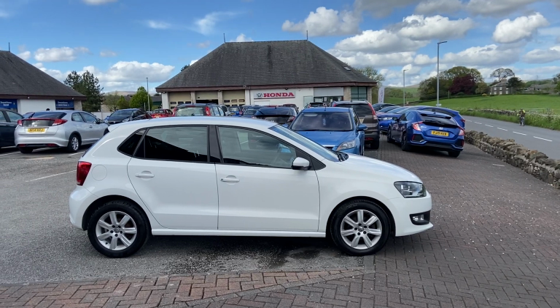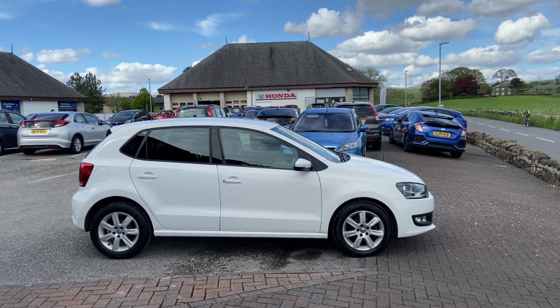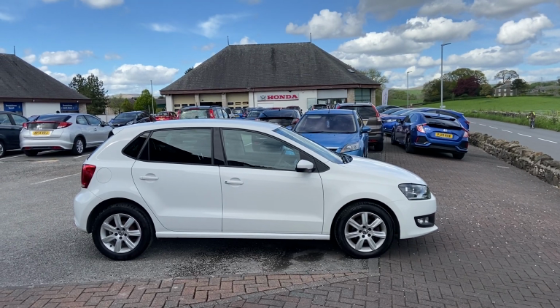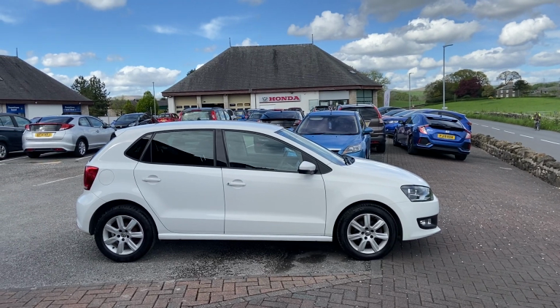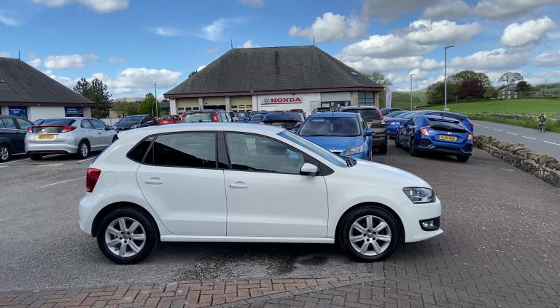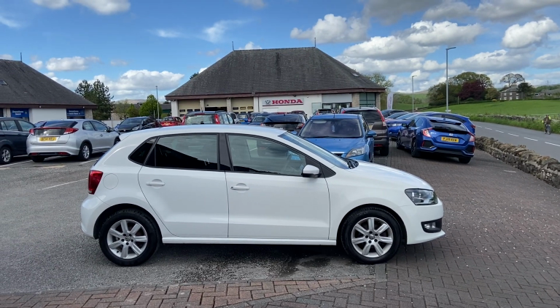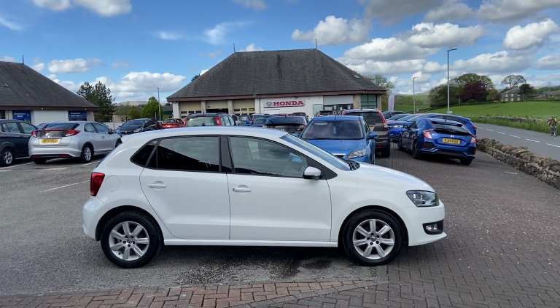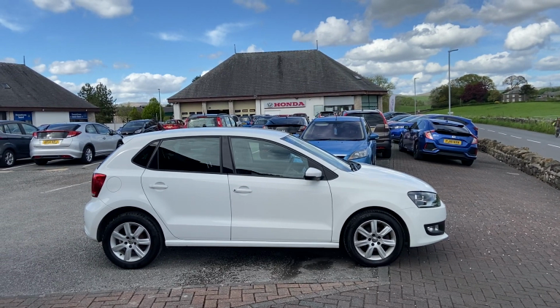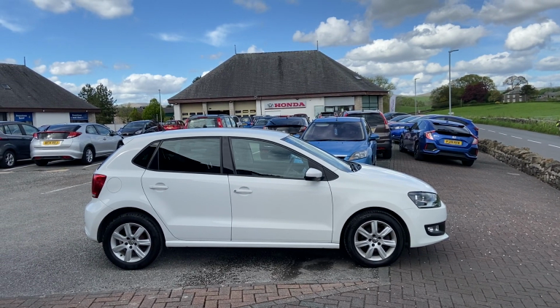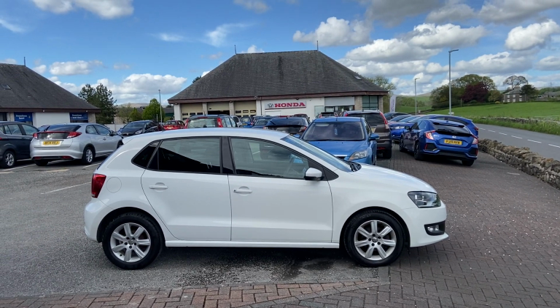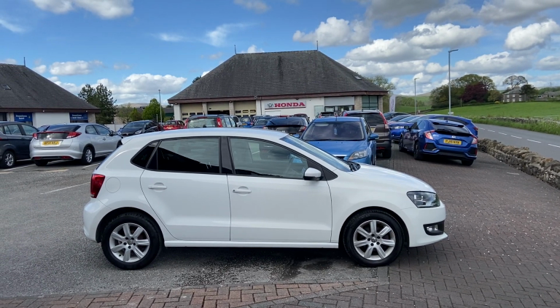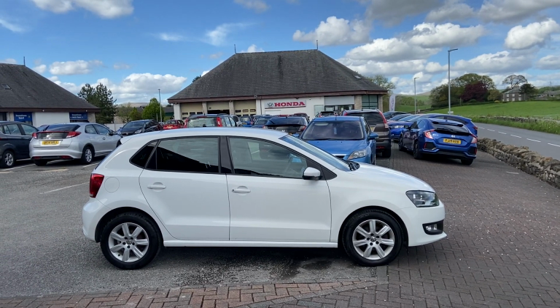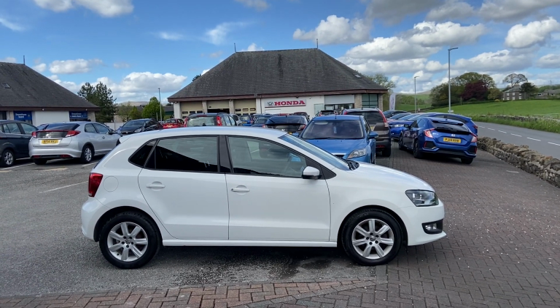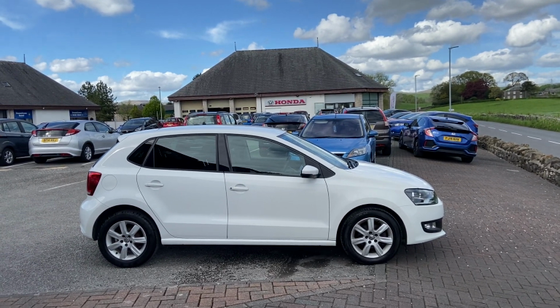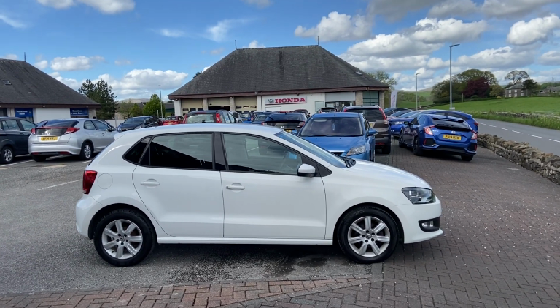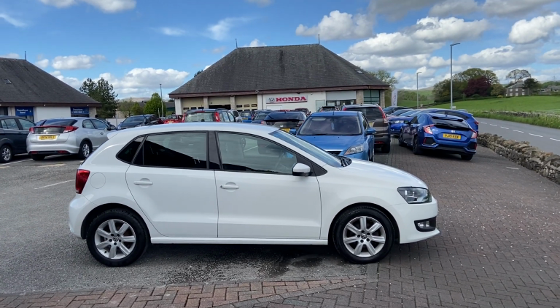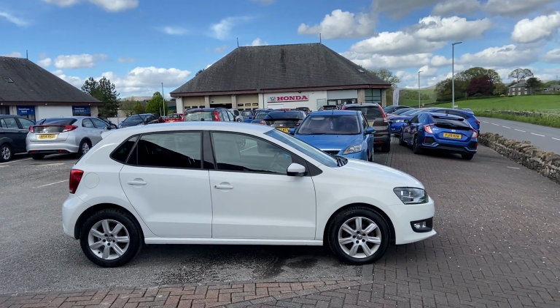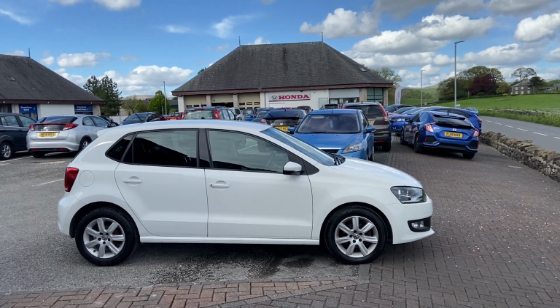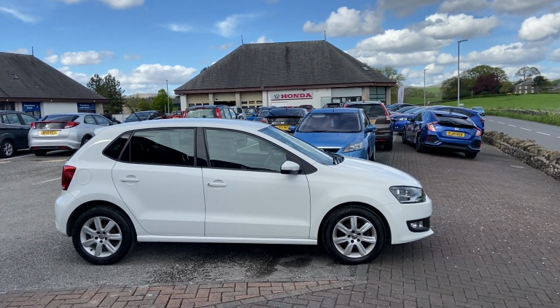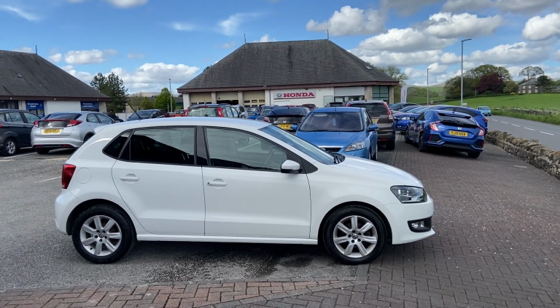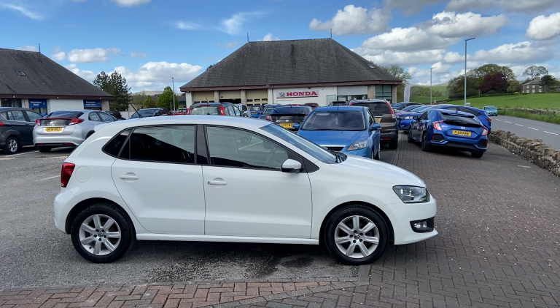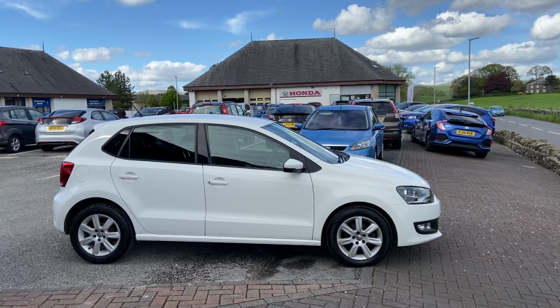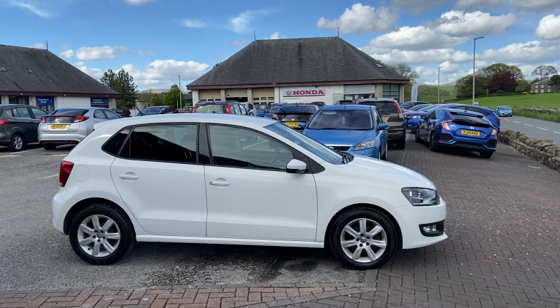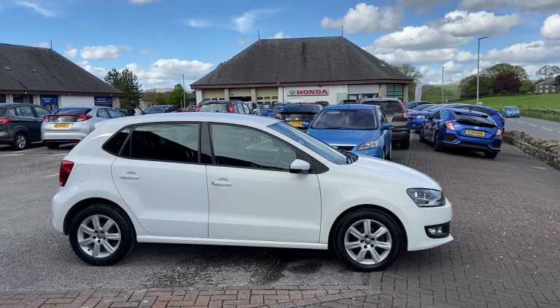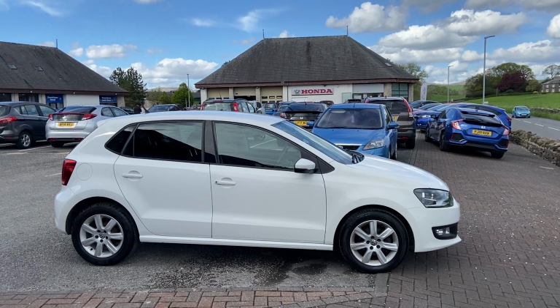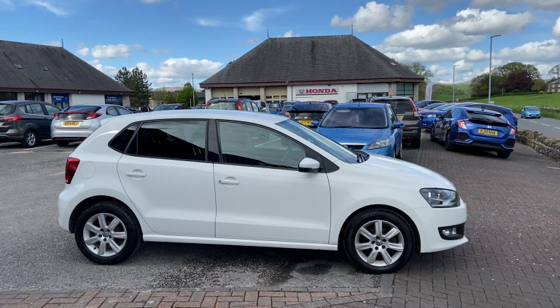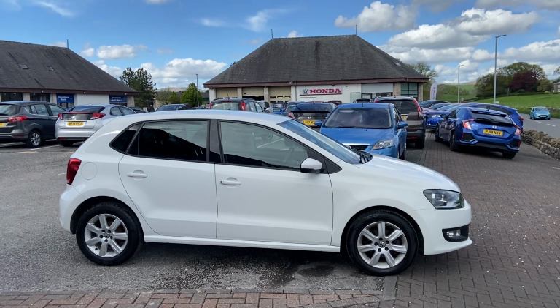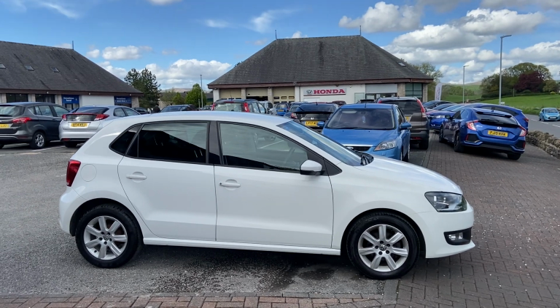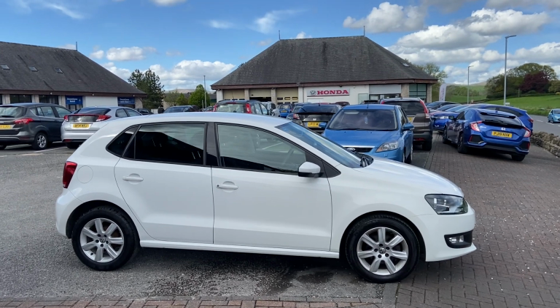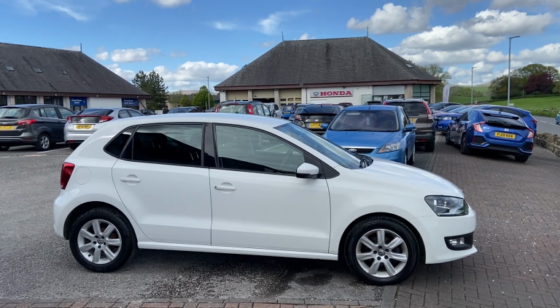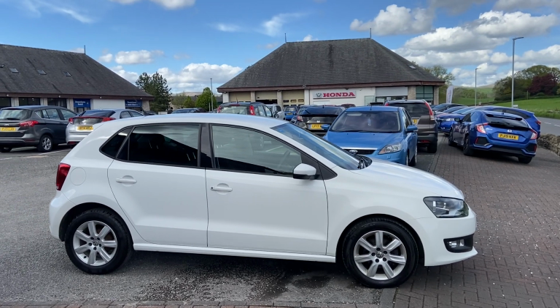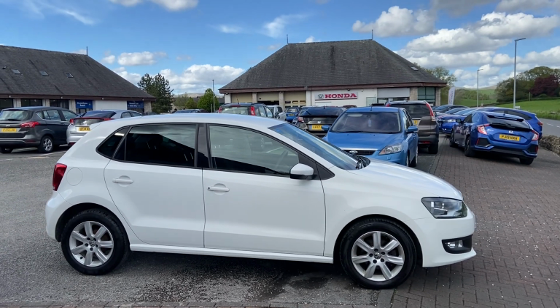Hi guys, Brett here at Kendal Automart. Just going to take you for a walk around this lovely Volkswagen Polo we've just taken in.